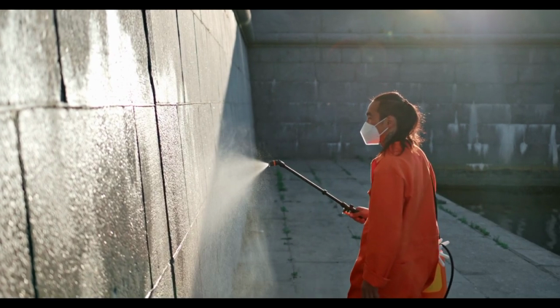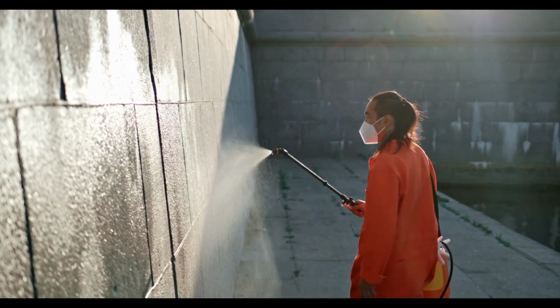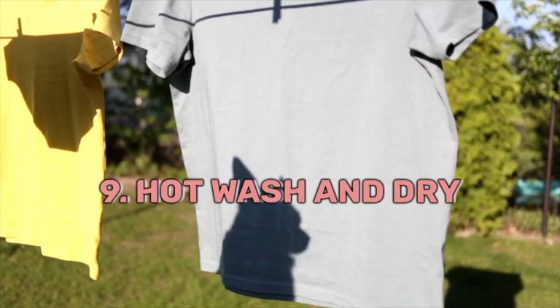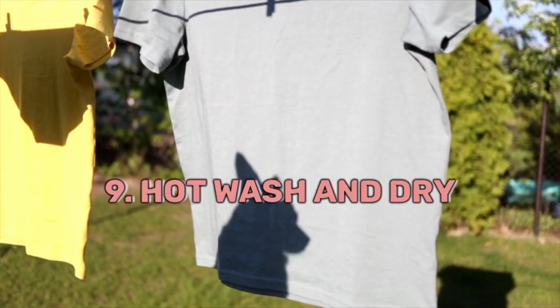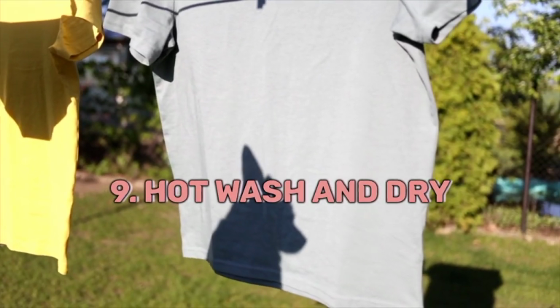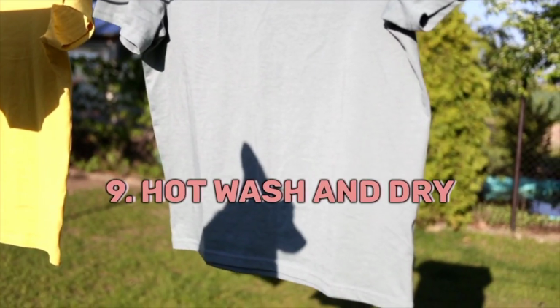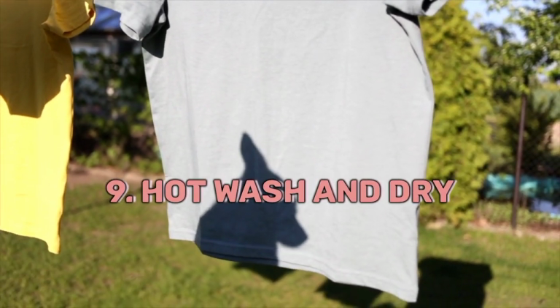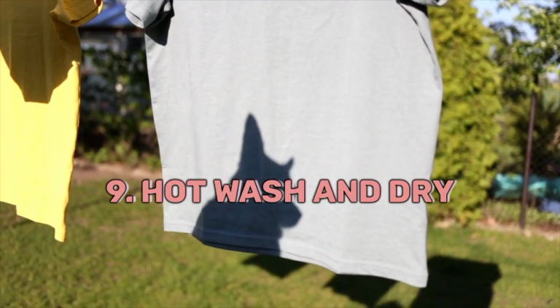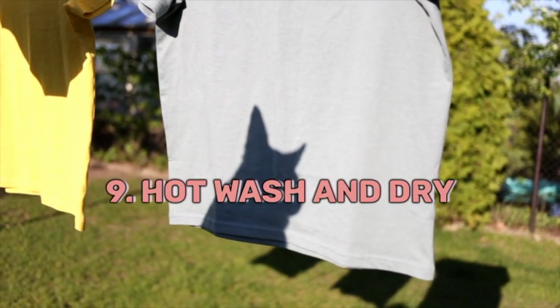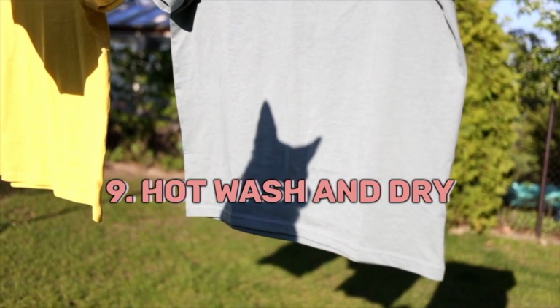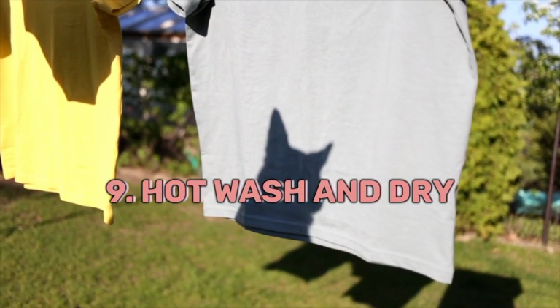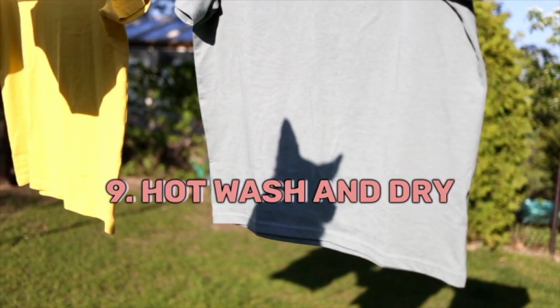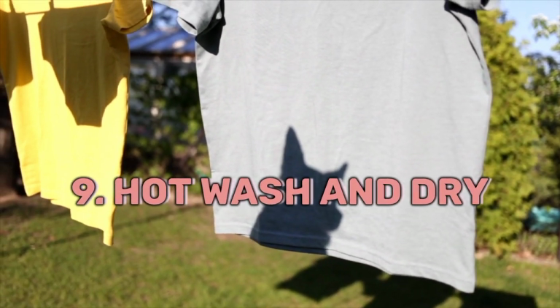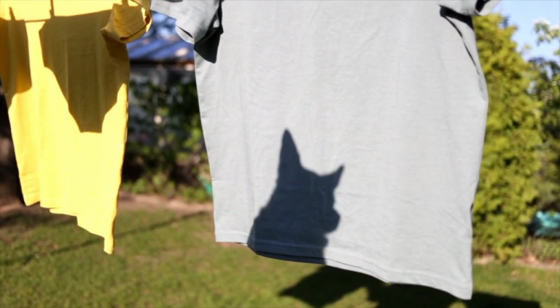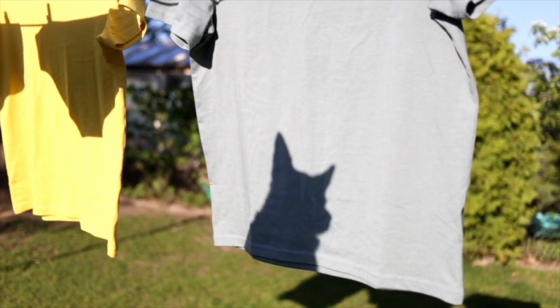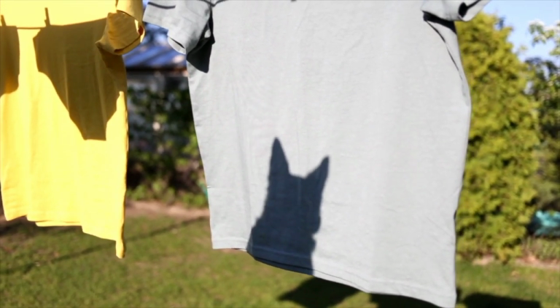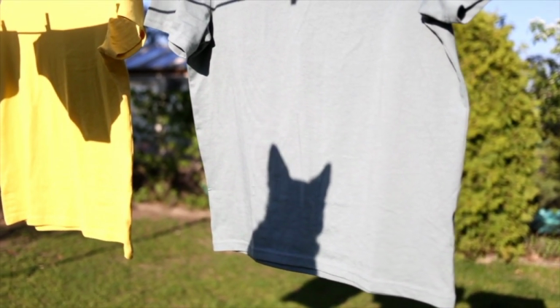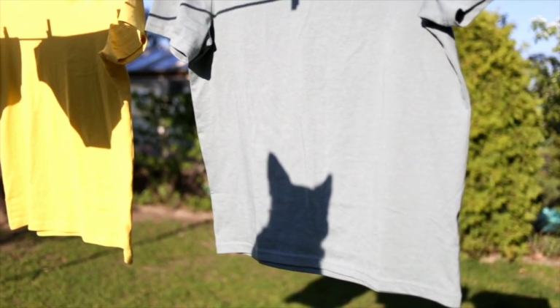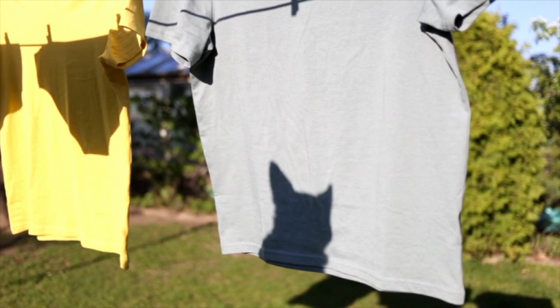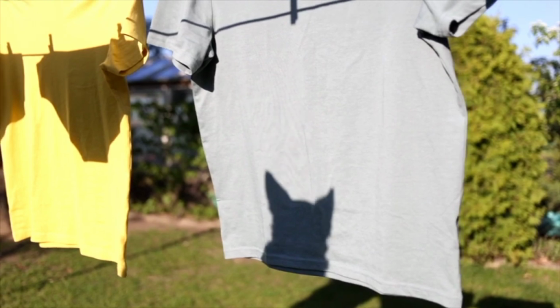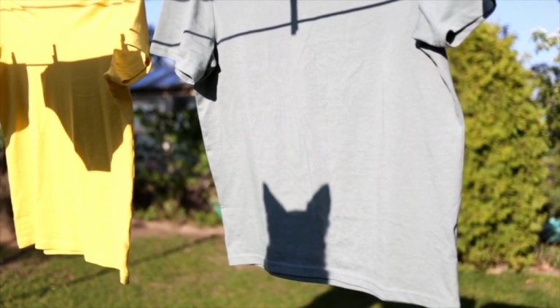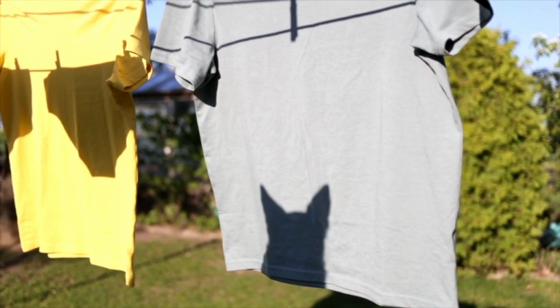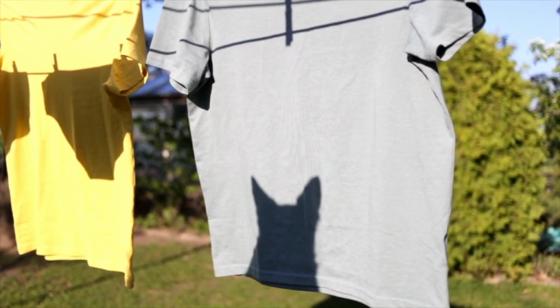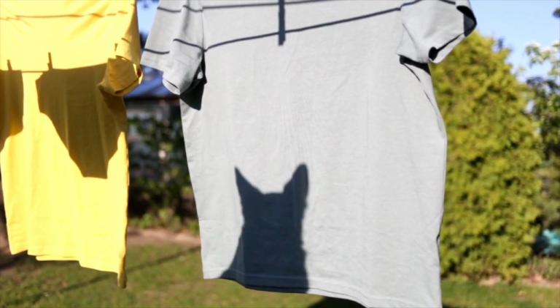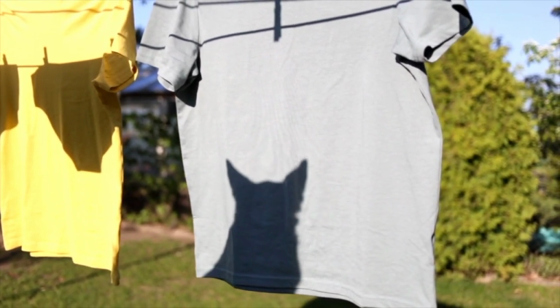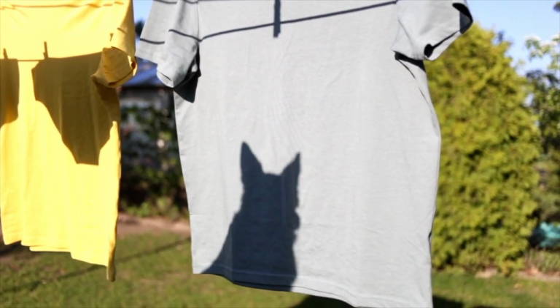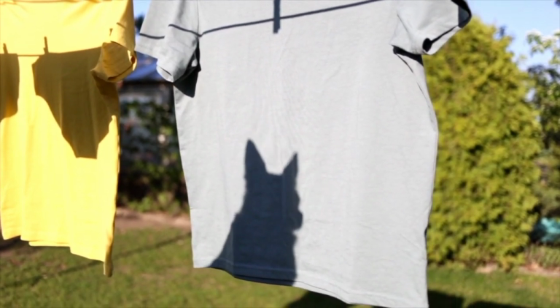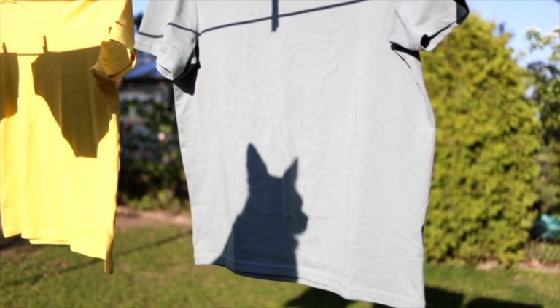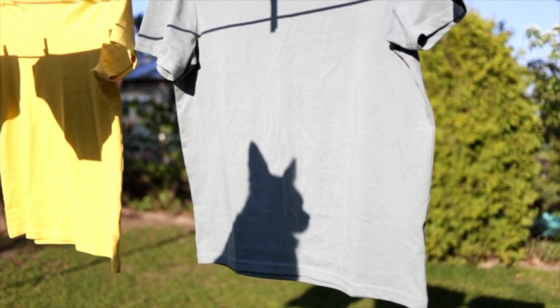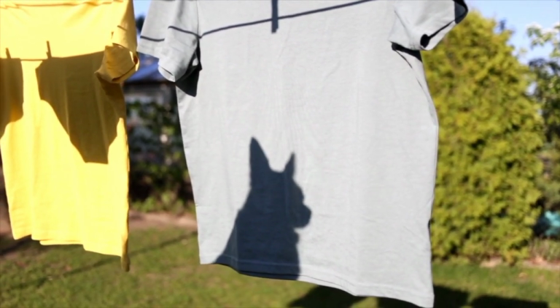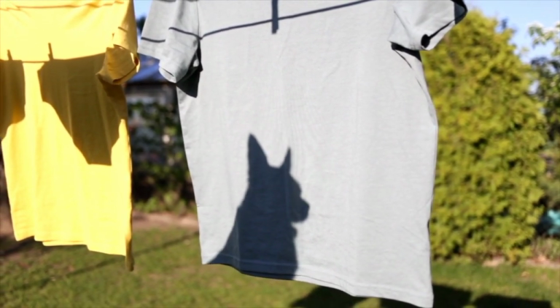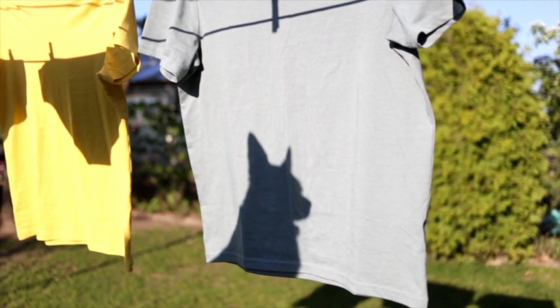9. Hot Wash and Dry: Regularly wash and dry your bedding, curtains, and clothing on high heat, as it kills bed bugs and their eggs.